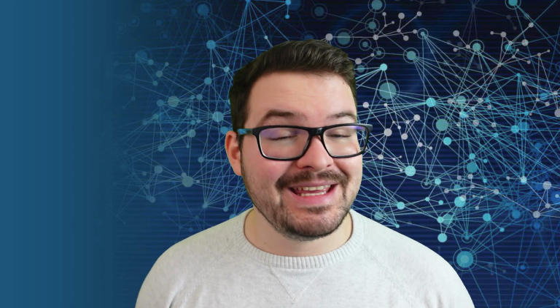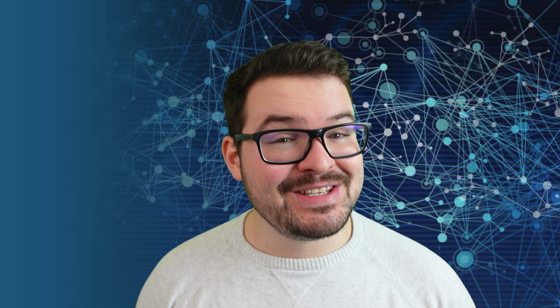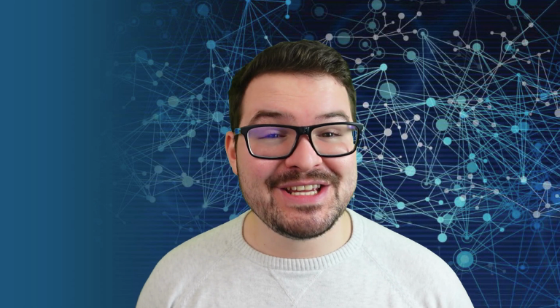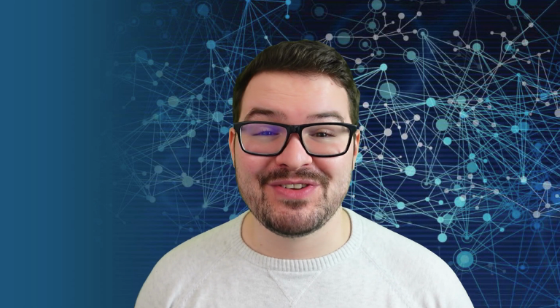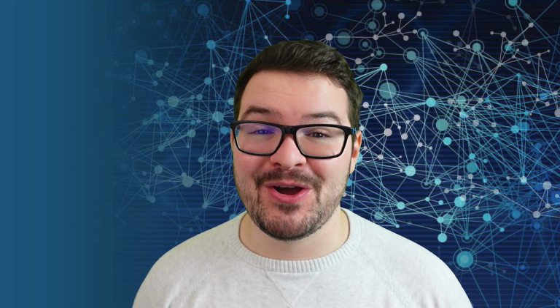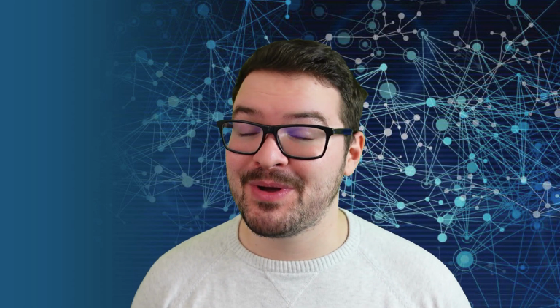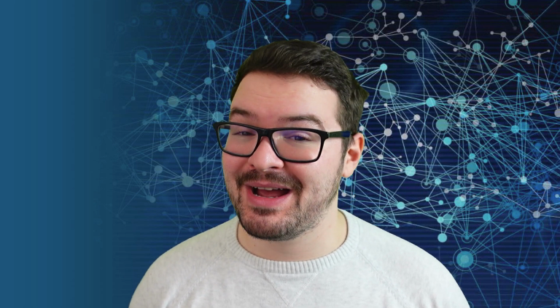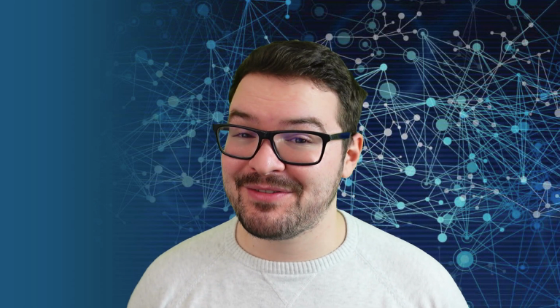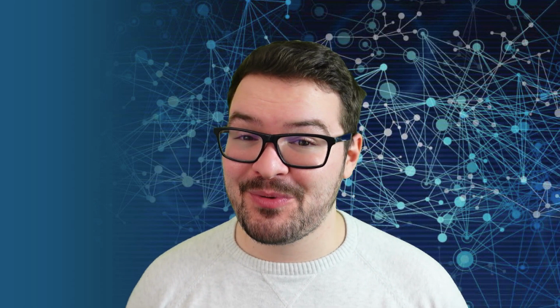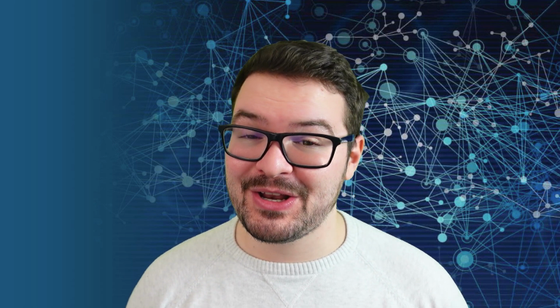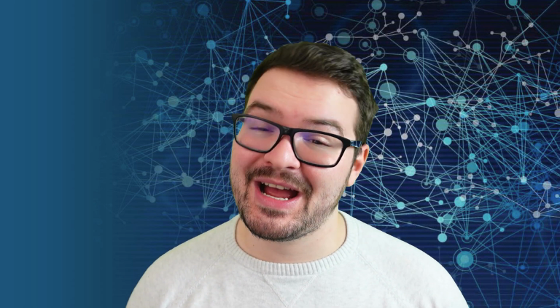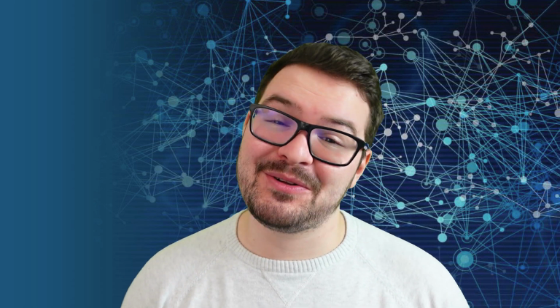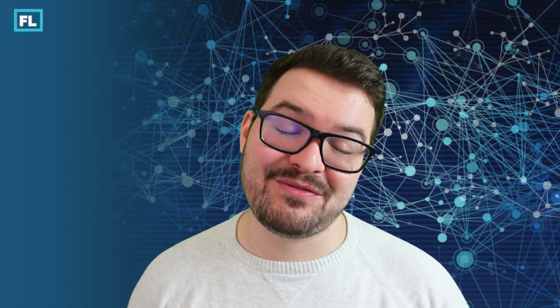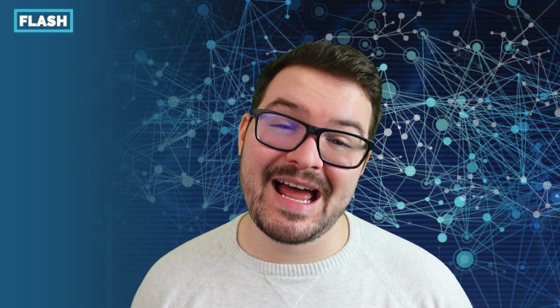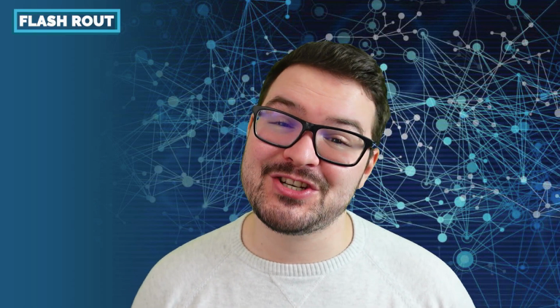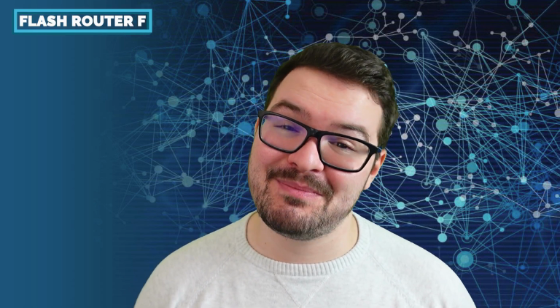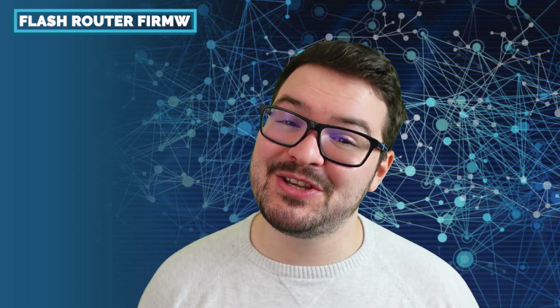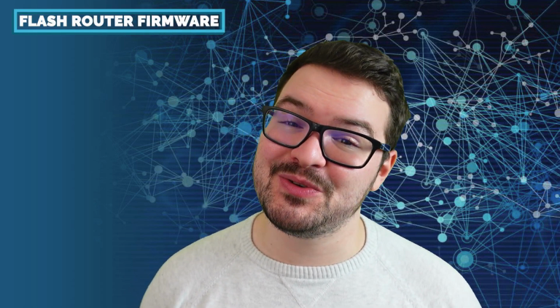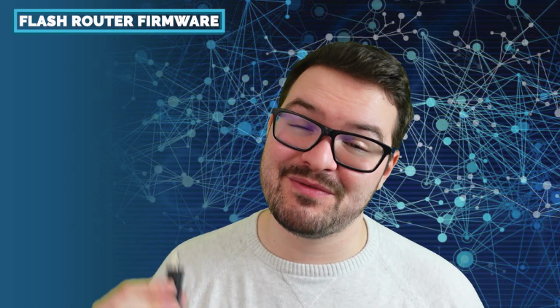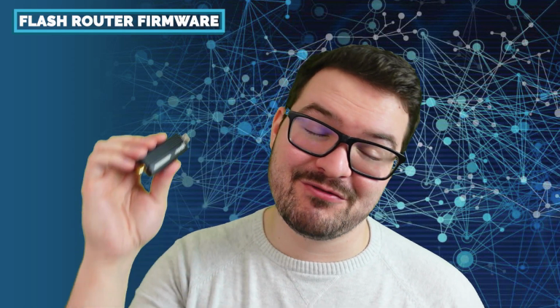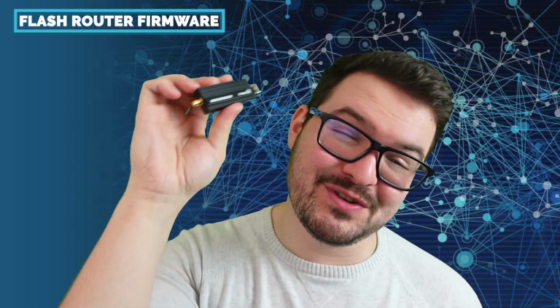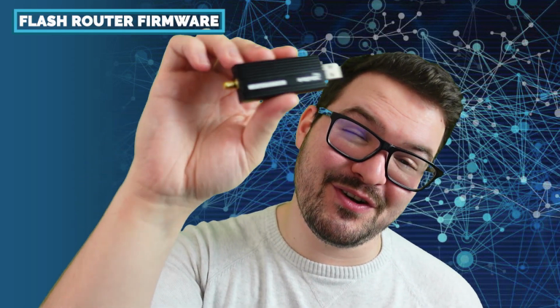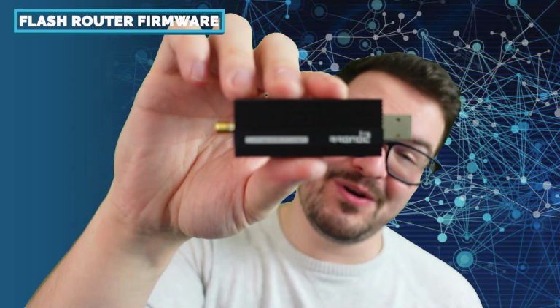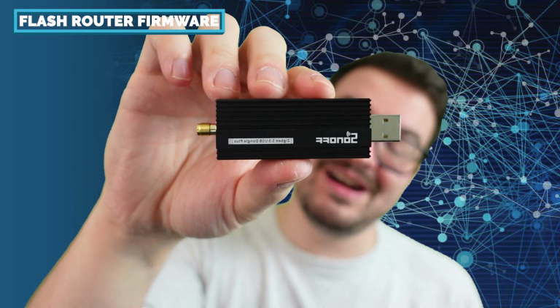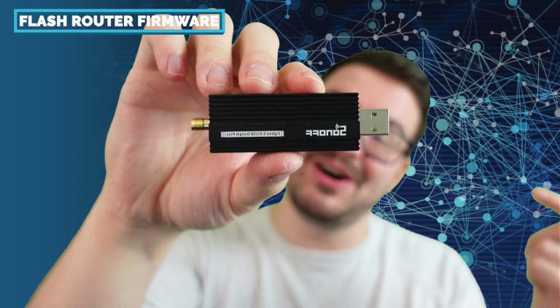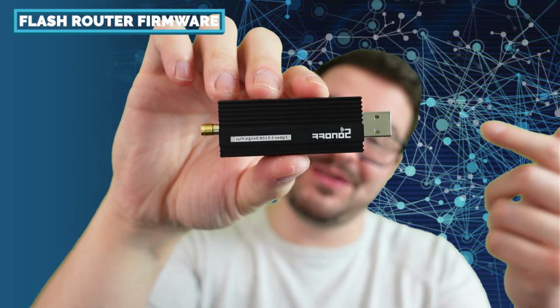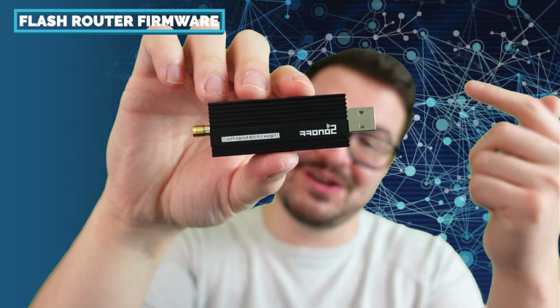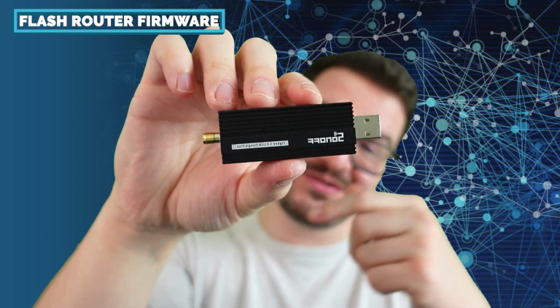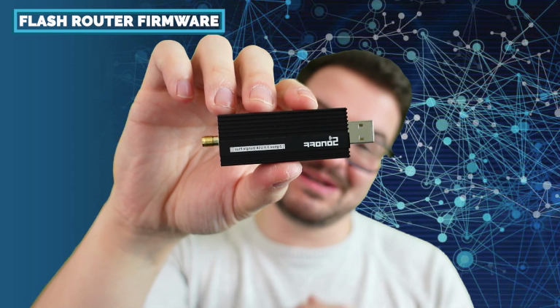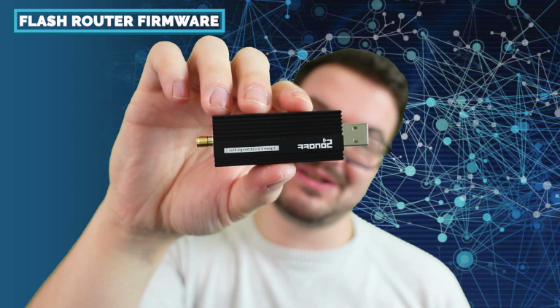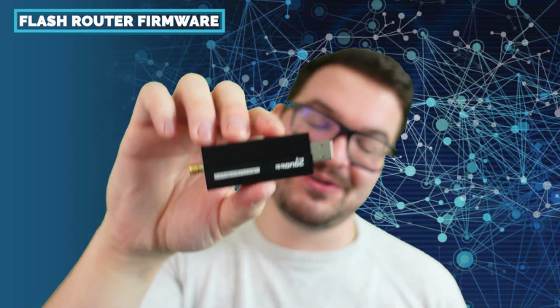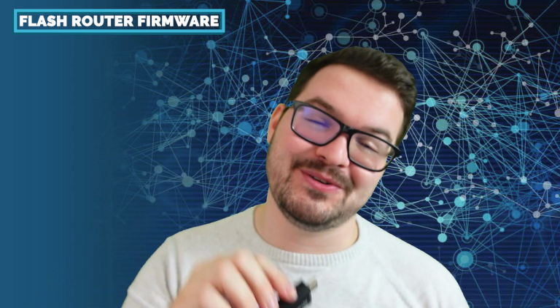In today's video we're going to be having a quick look at how to flash and make use of the router firmware on the Sonoff Zigbee dongle.